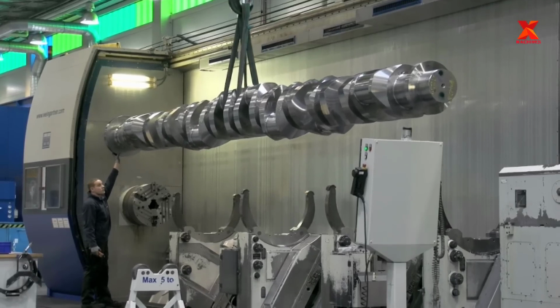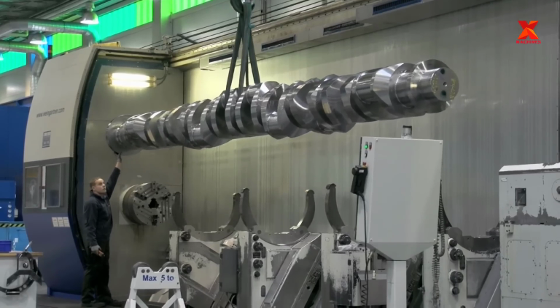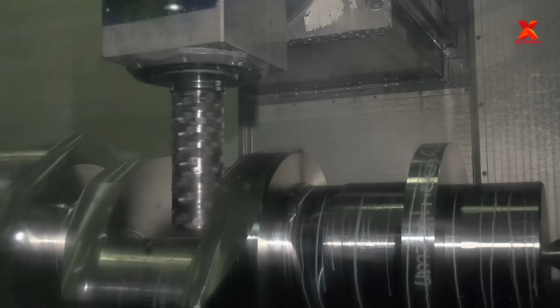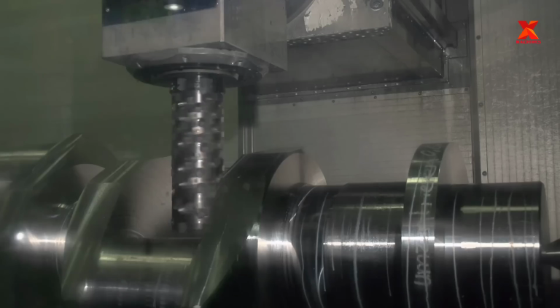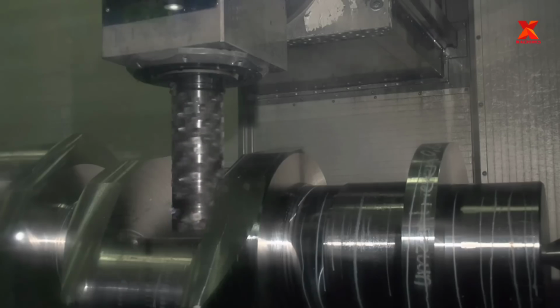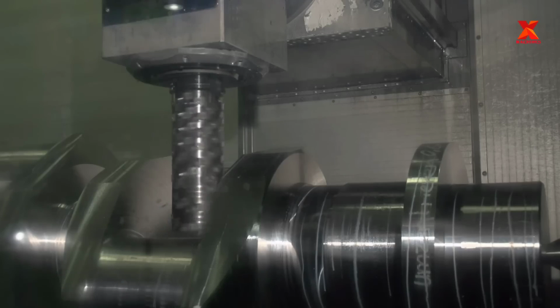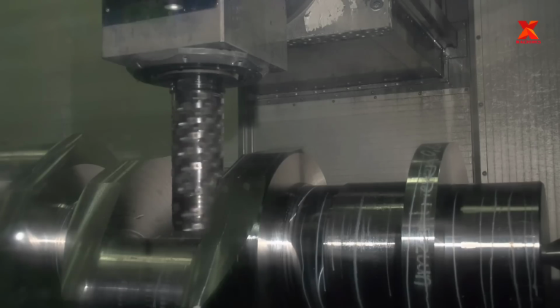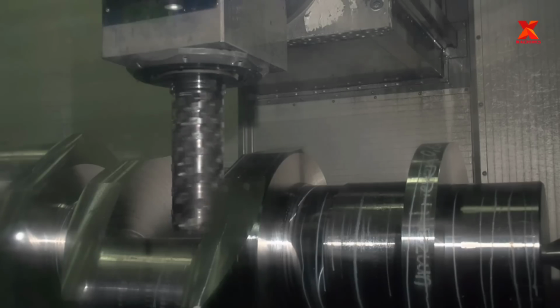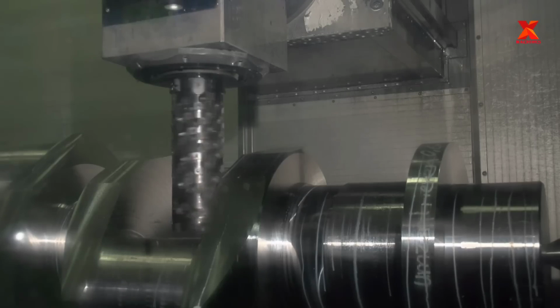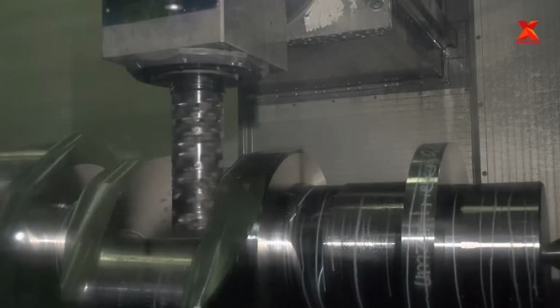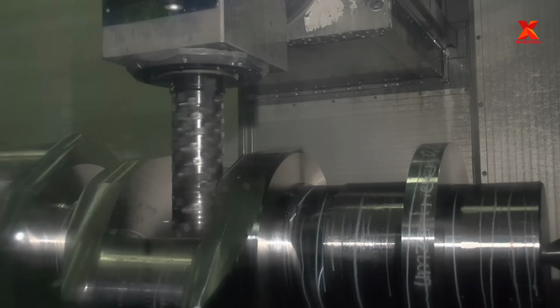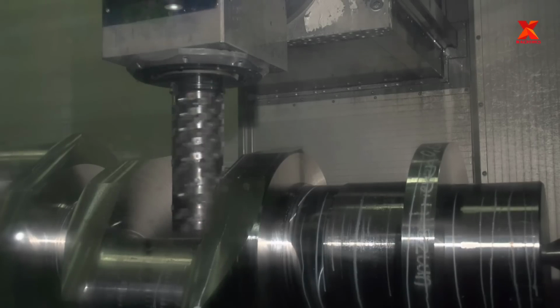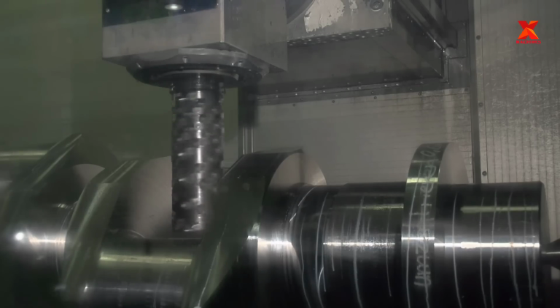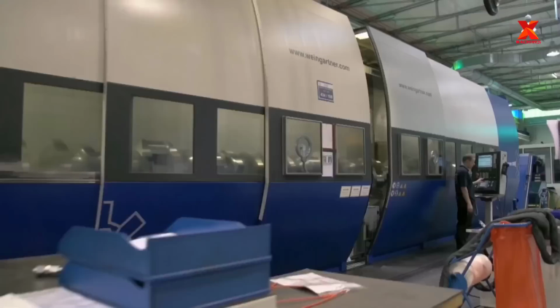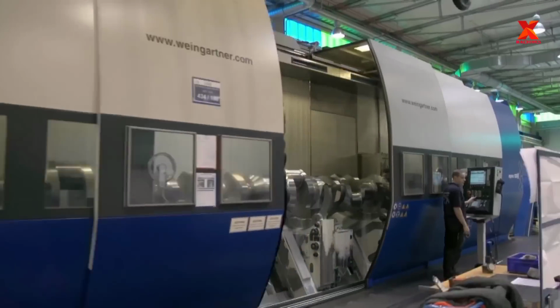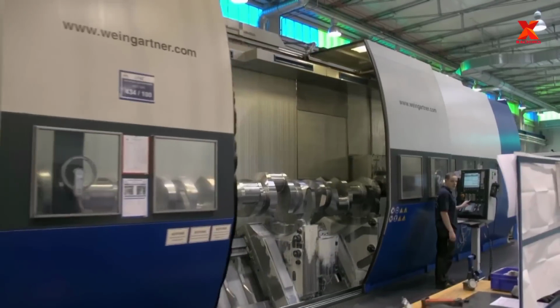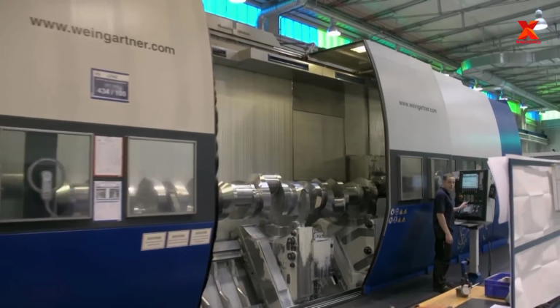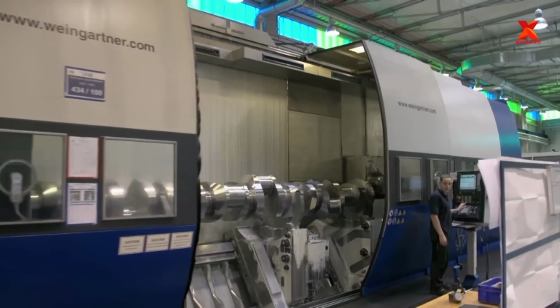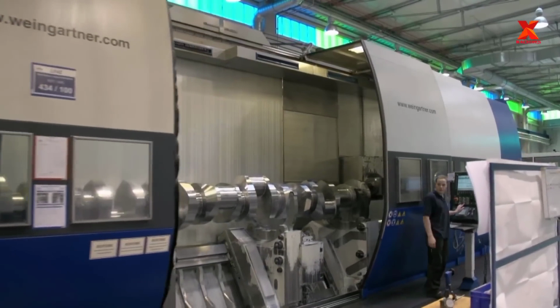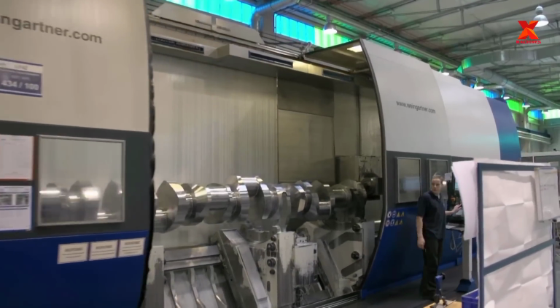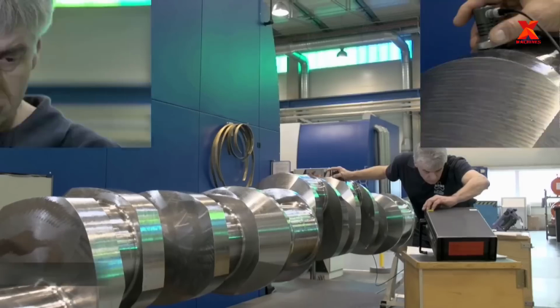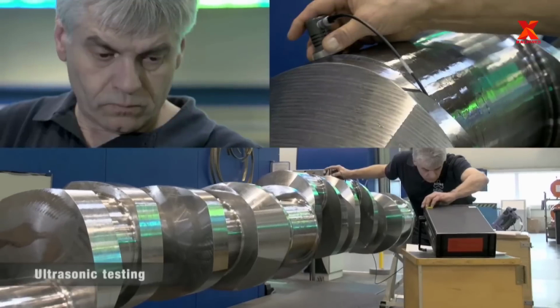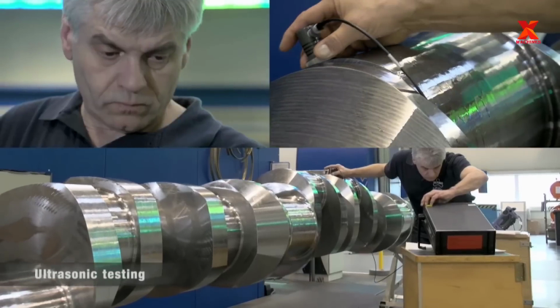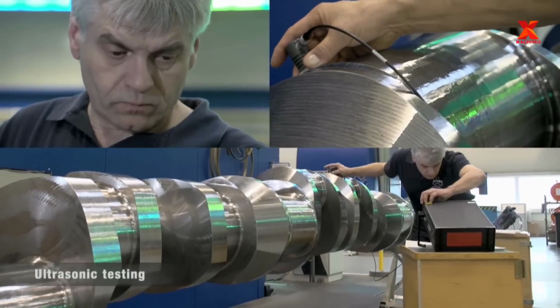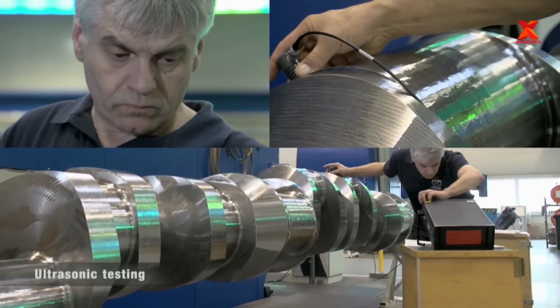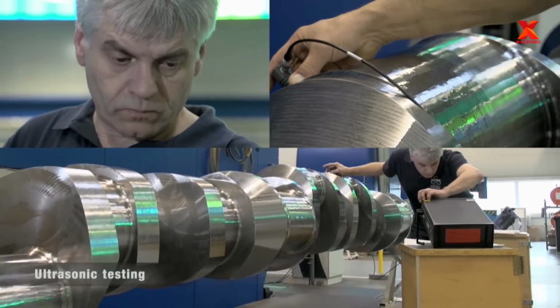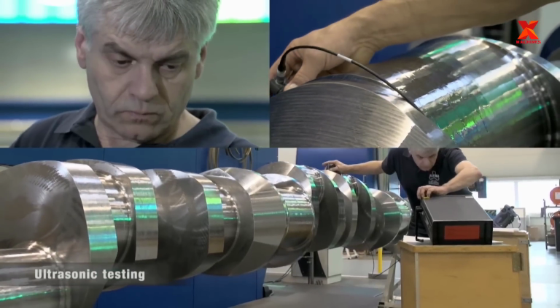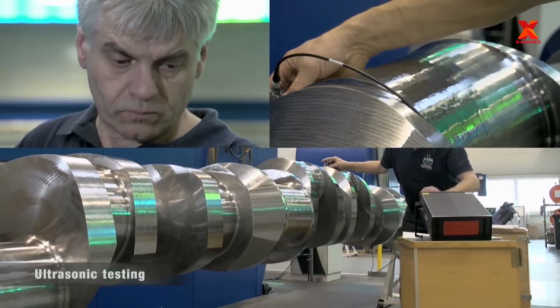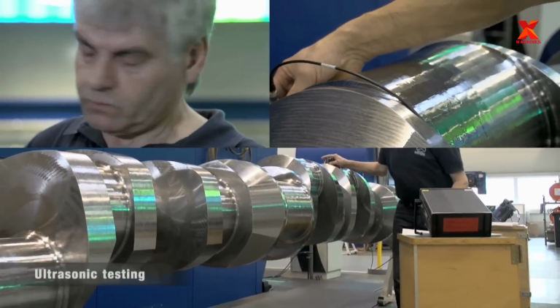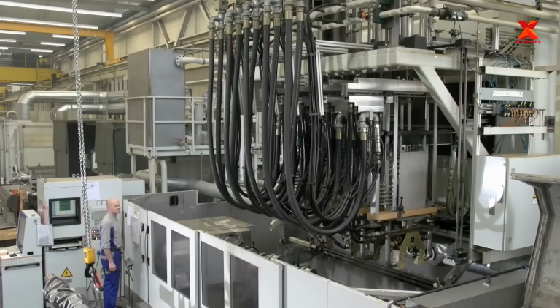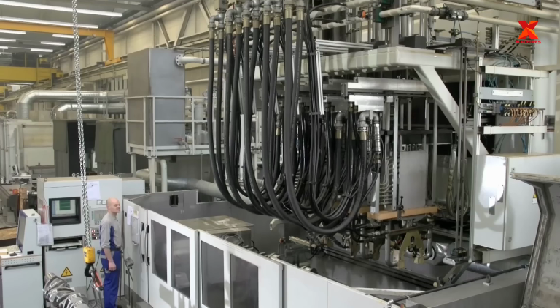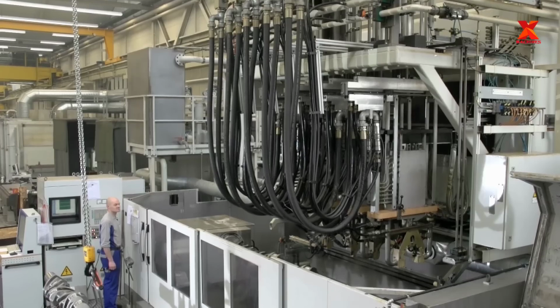After the heat treatment process, the crankshaft is put into the machining system to smooth the surface and achieve the required absolute precision parameters.